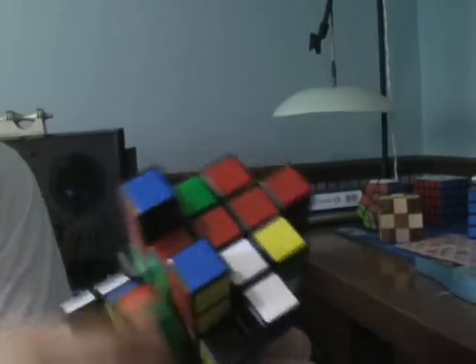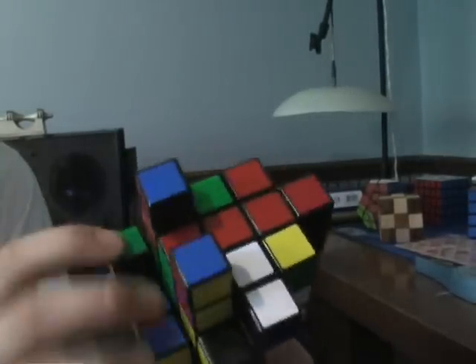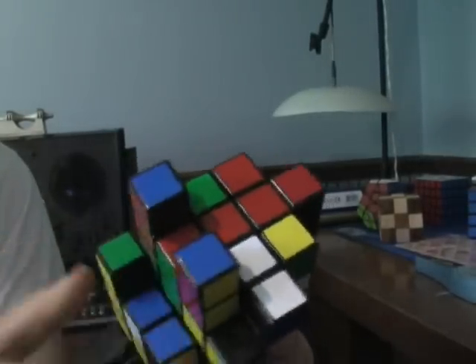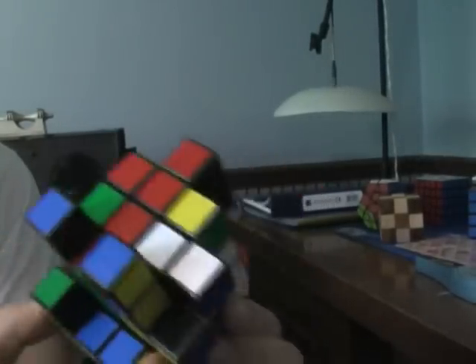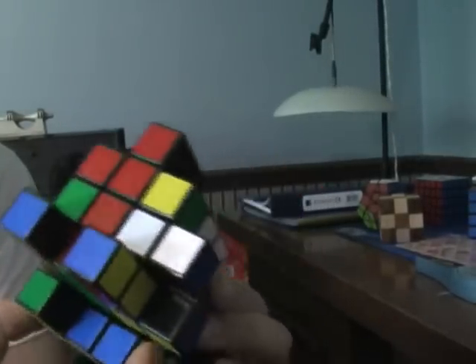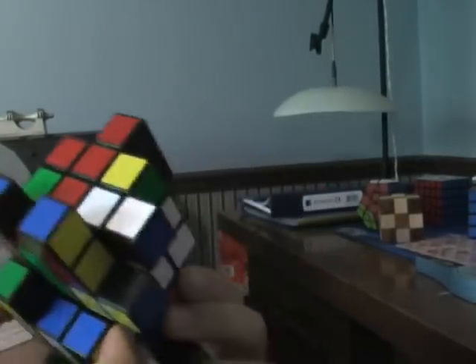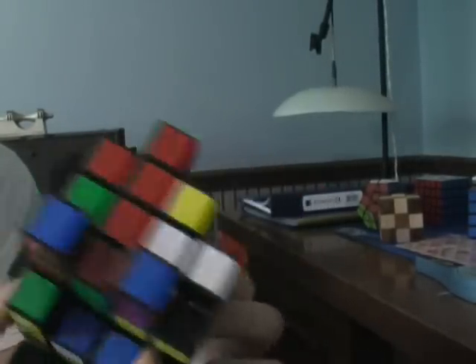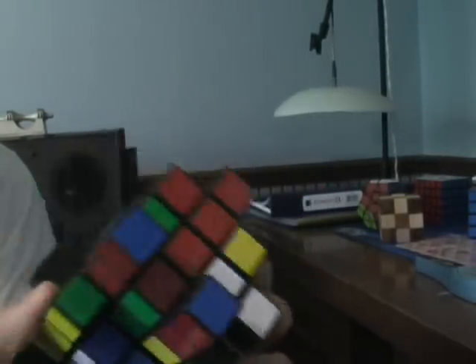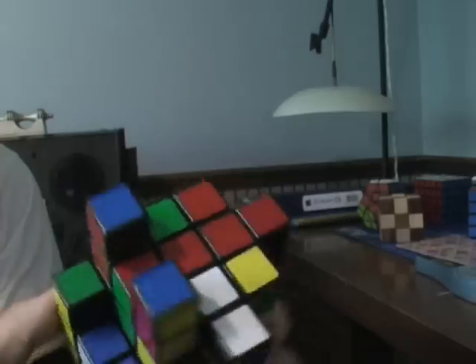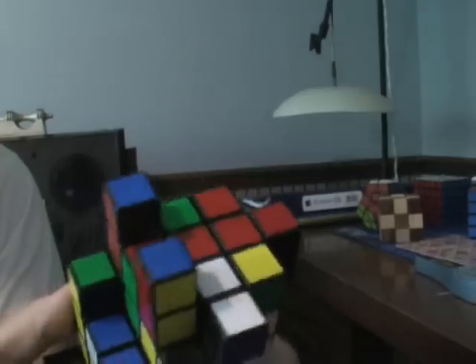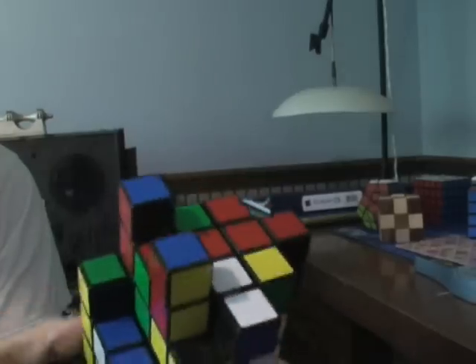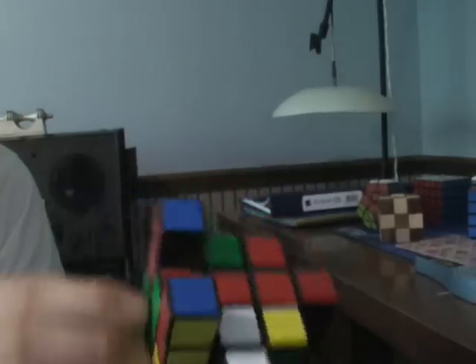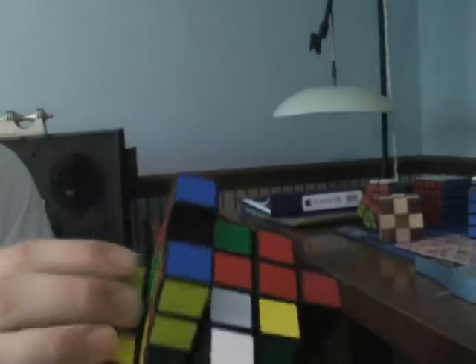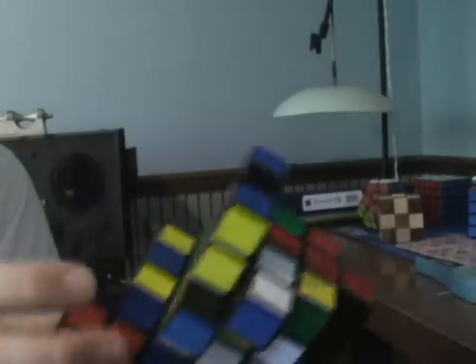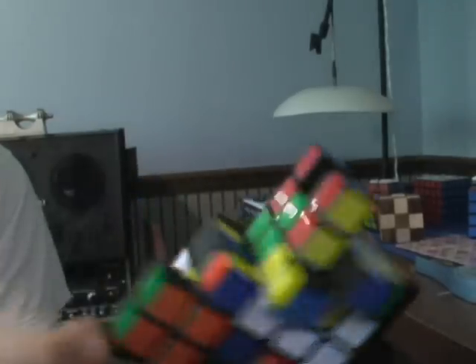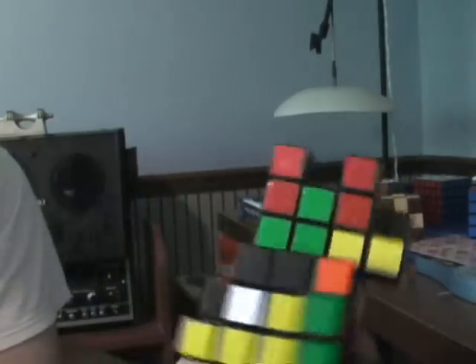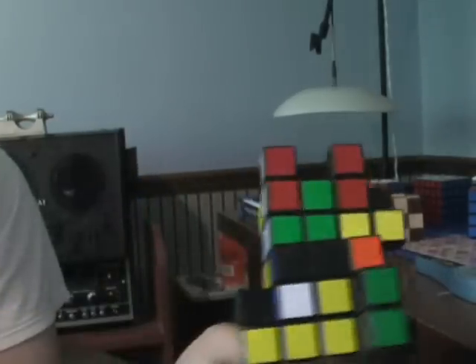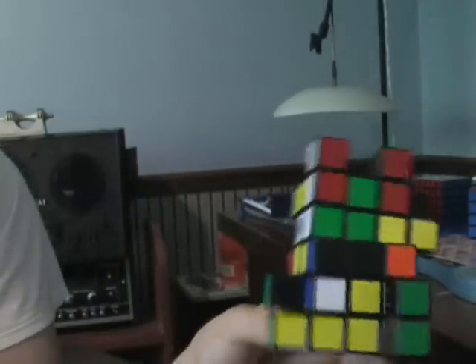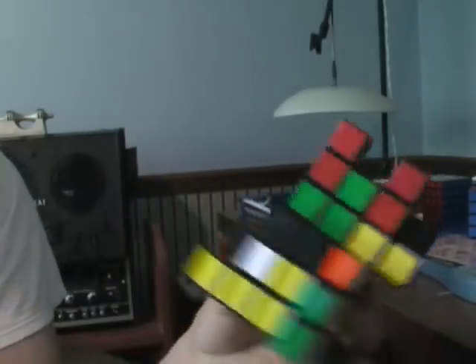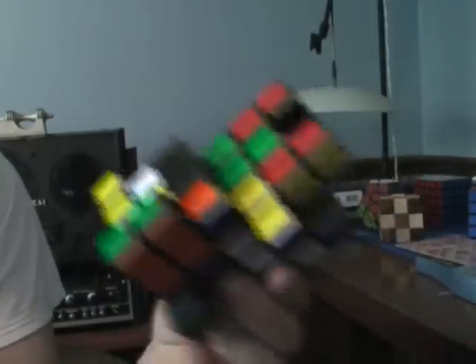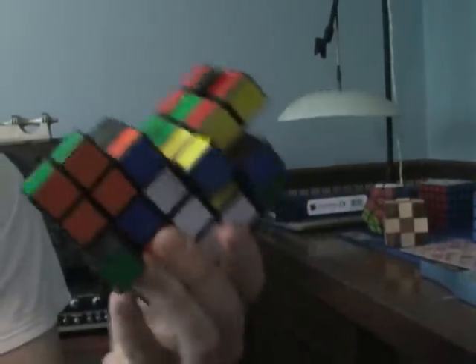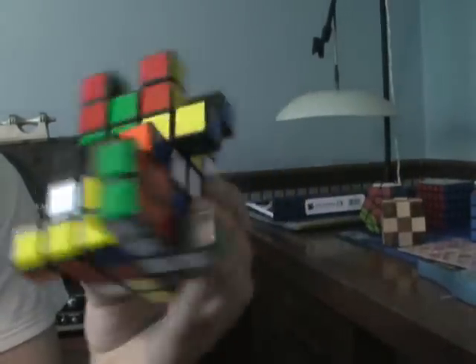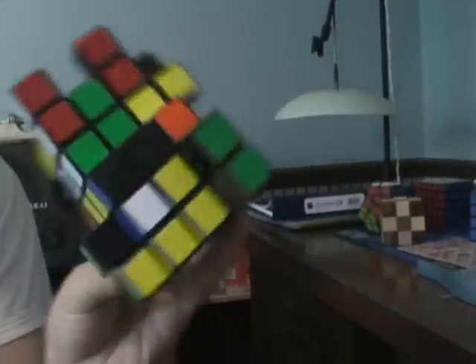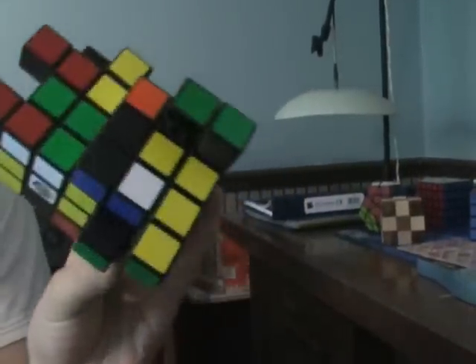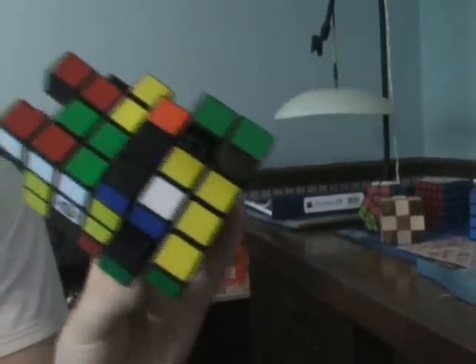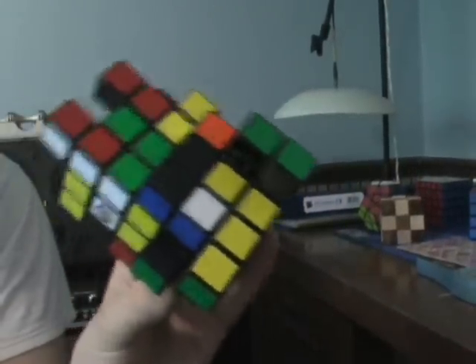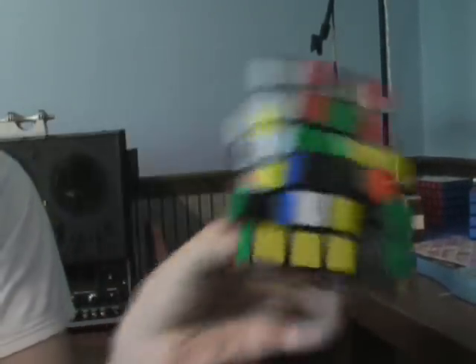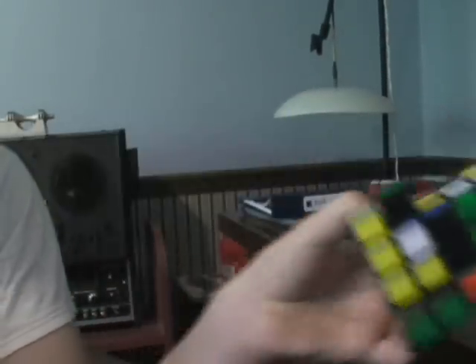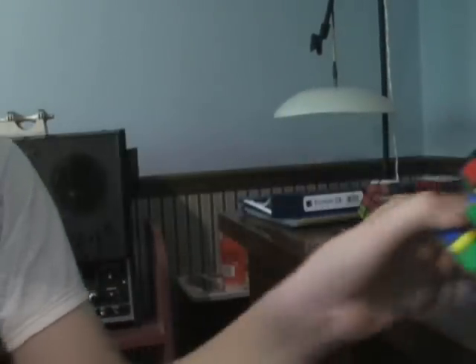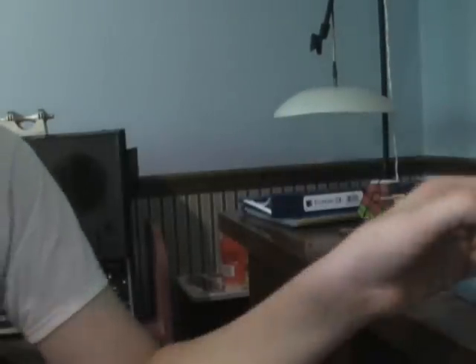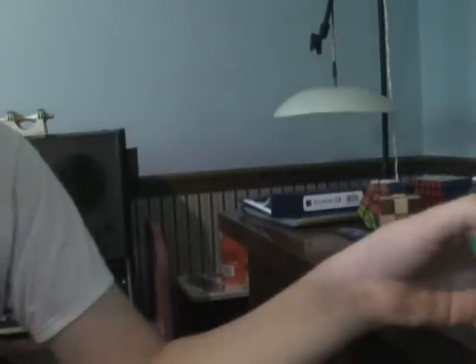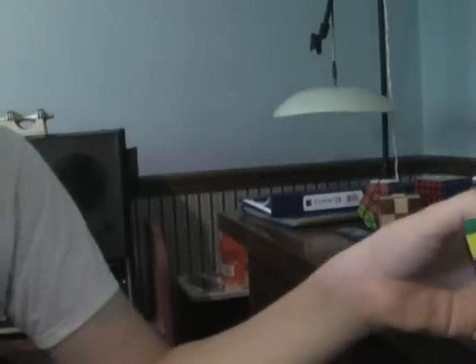So this is my Cubie Chaos. Thanks for watching.